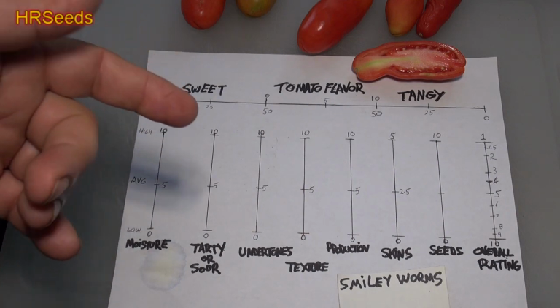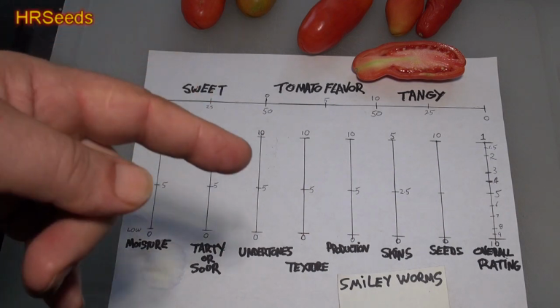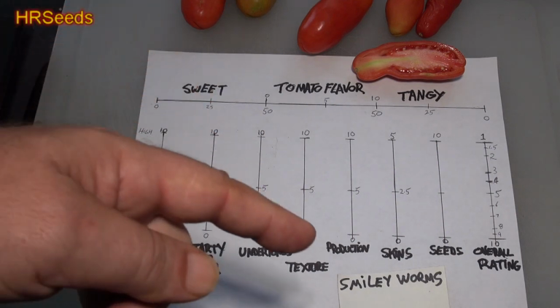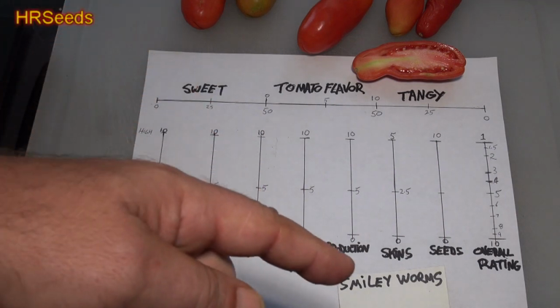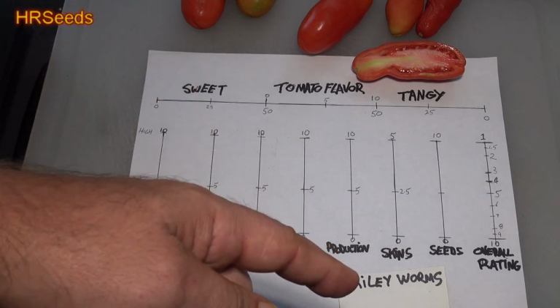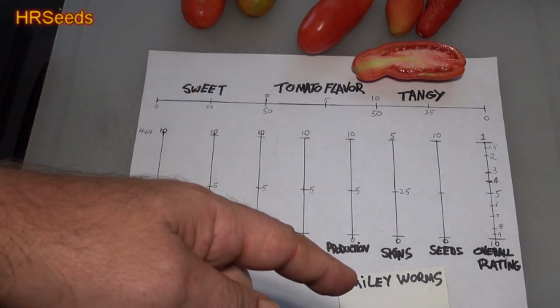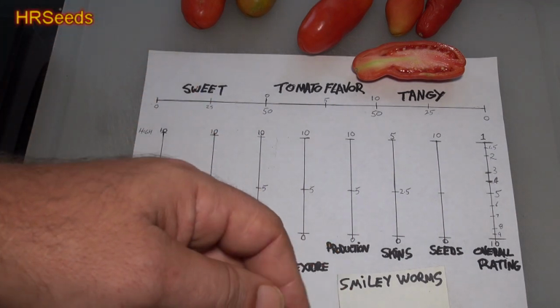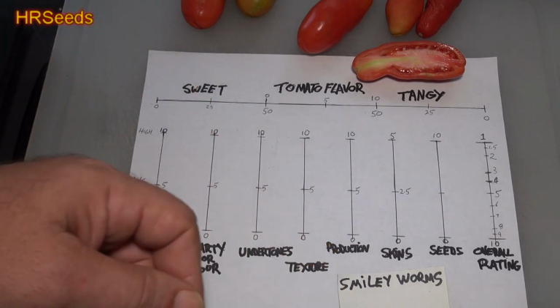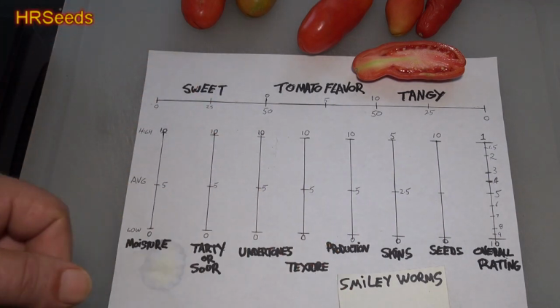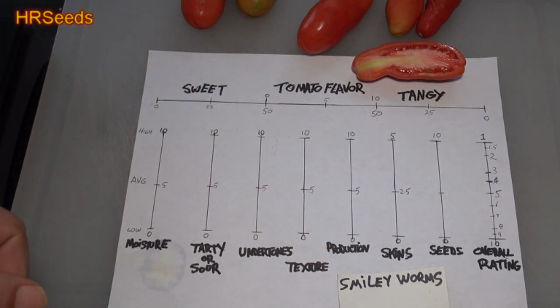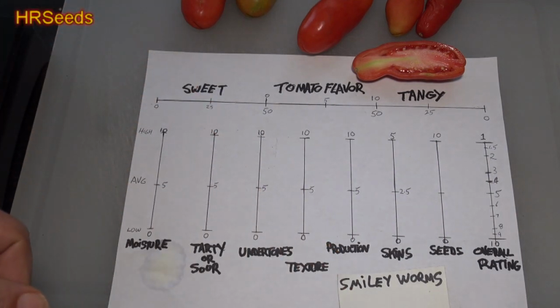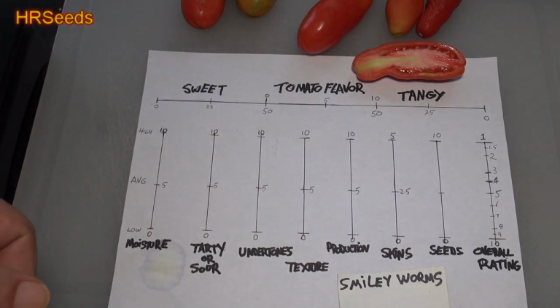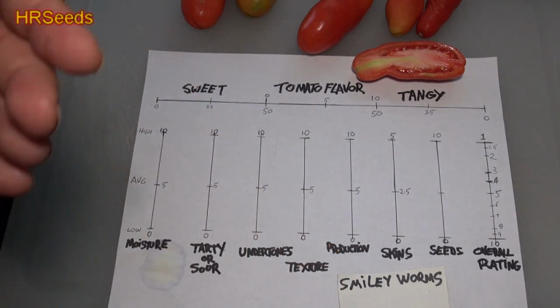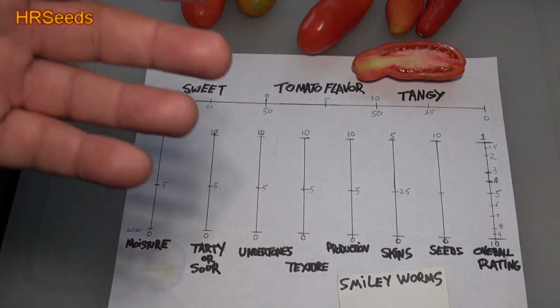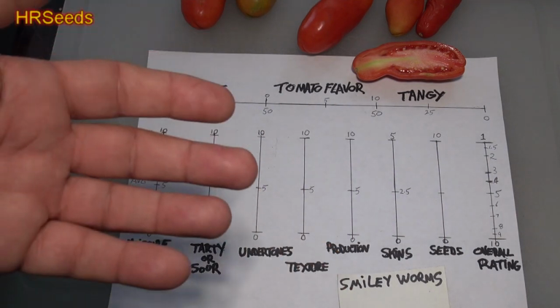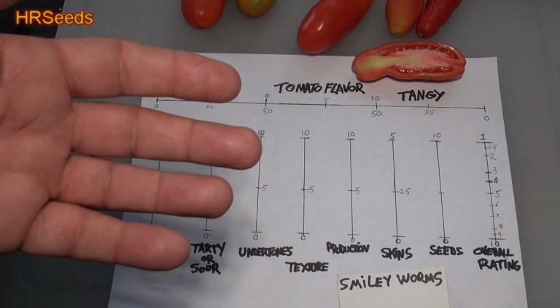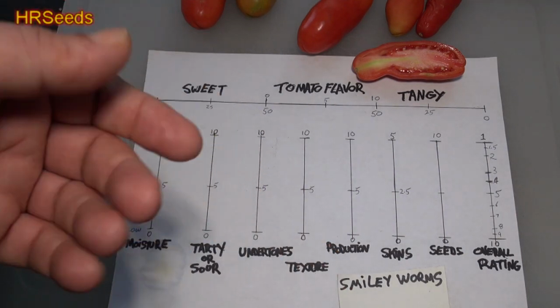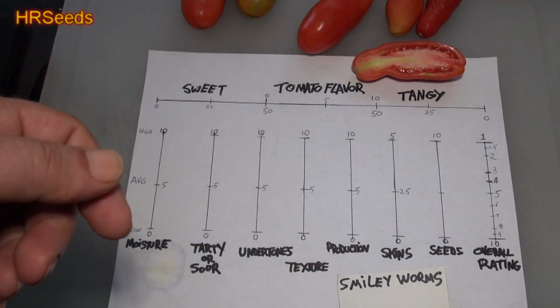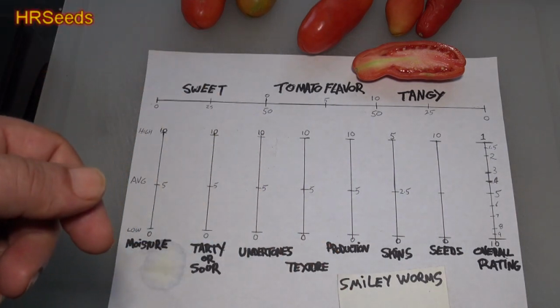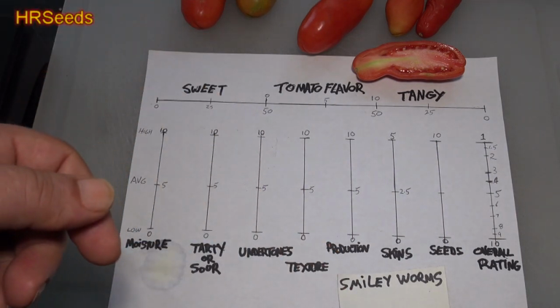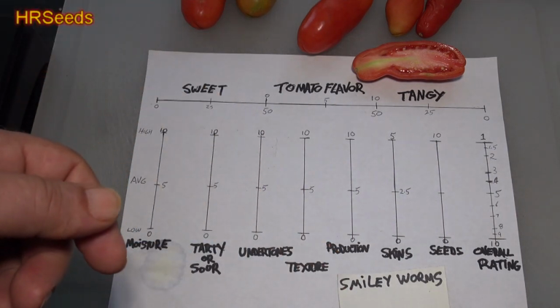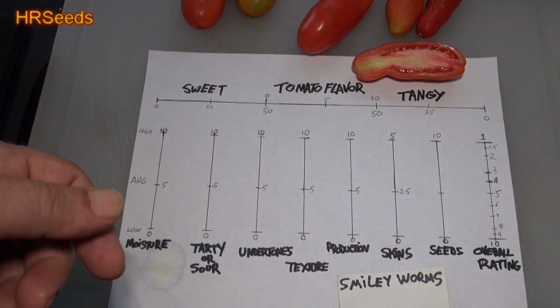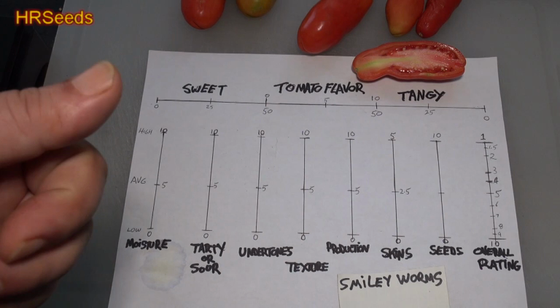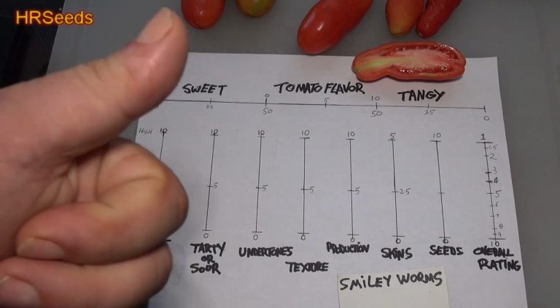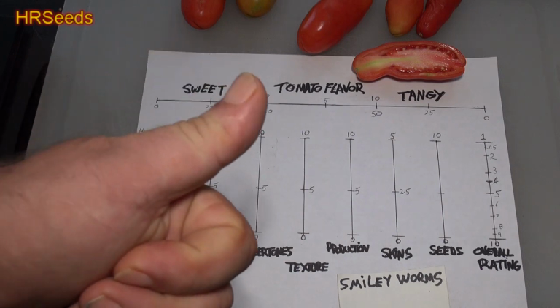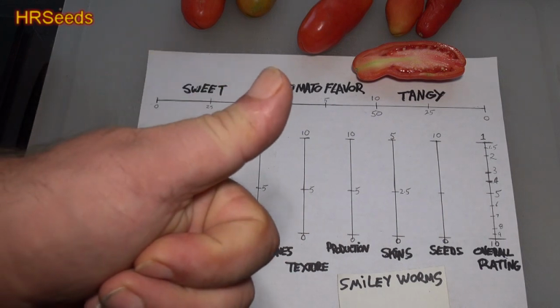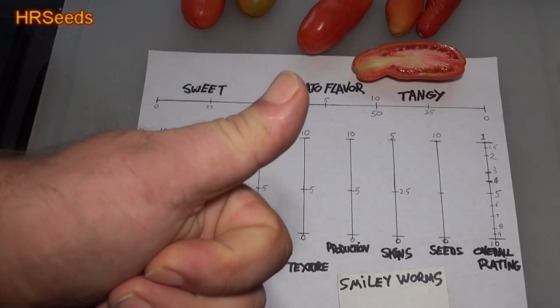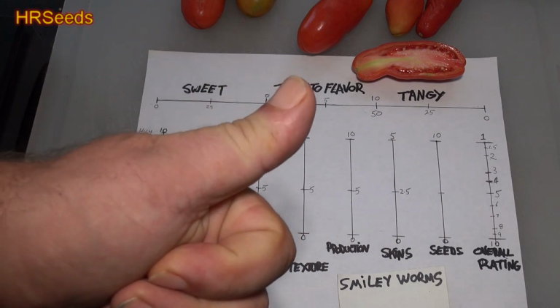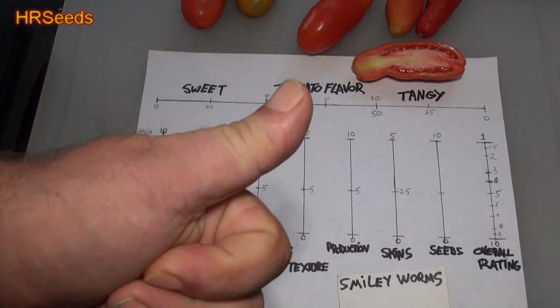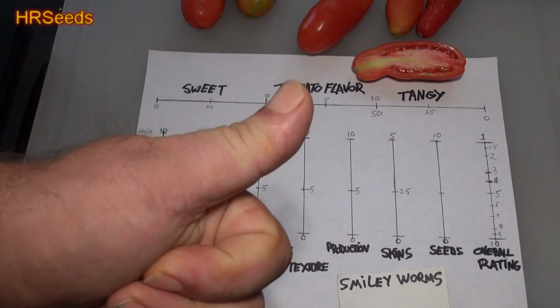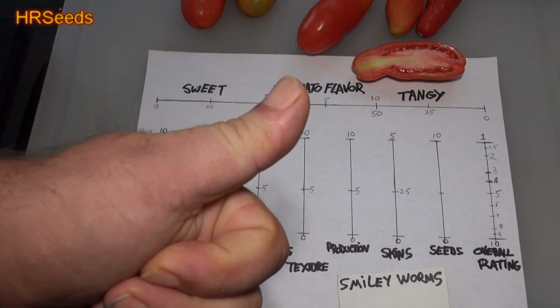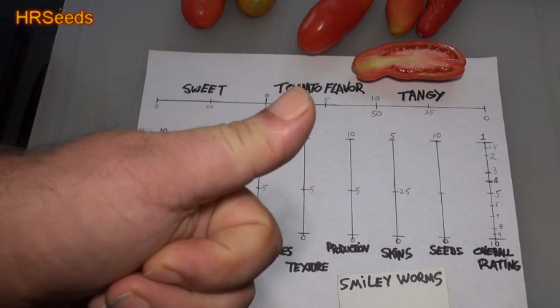That's really it, guys — that was my tomato review for the Smiley Worms tomato. Don't forget to like, share, and subscribe, and I'll see you on the next one. Take care.